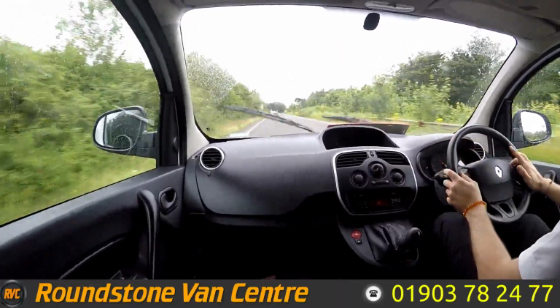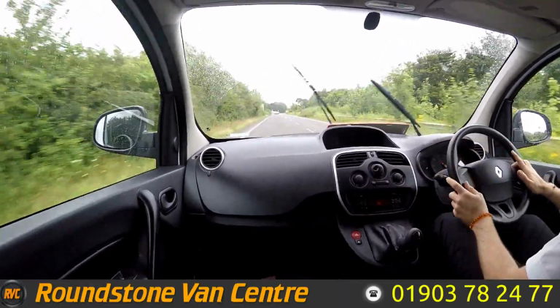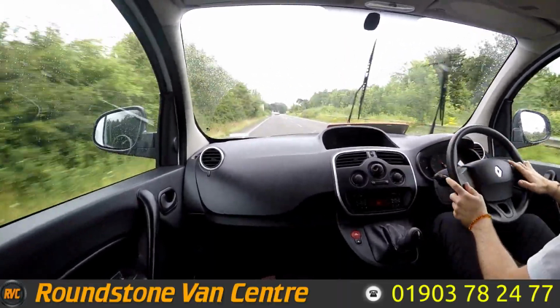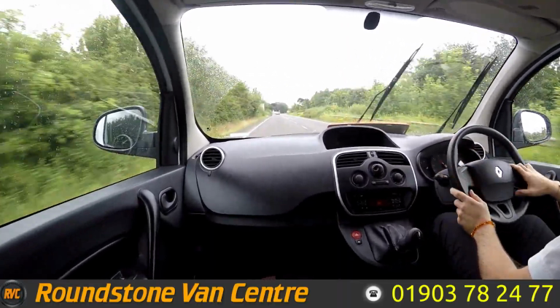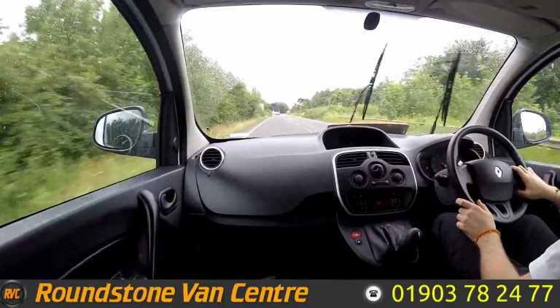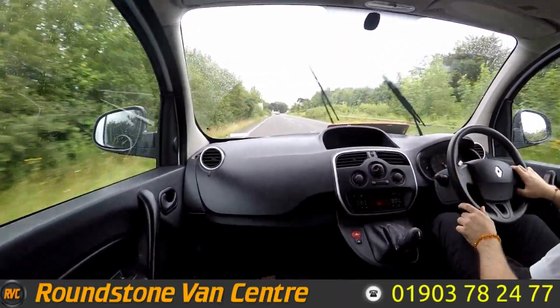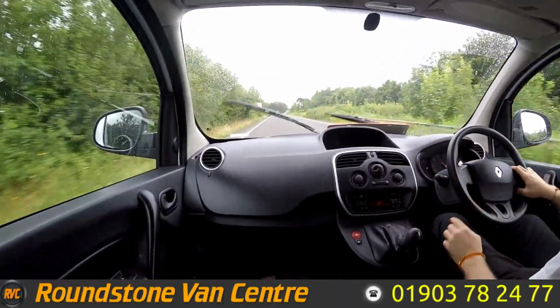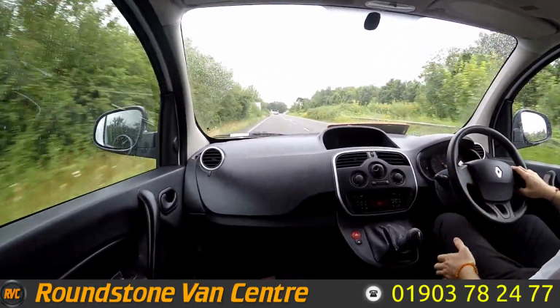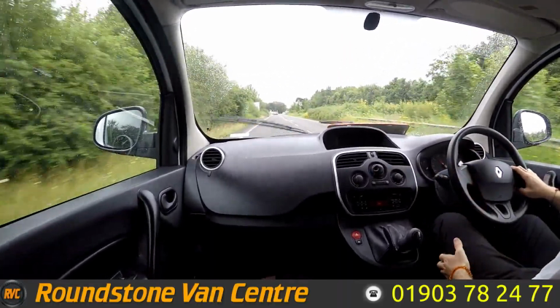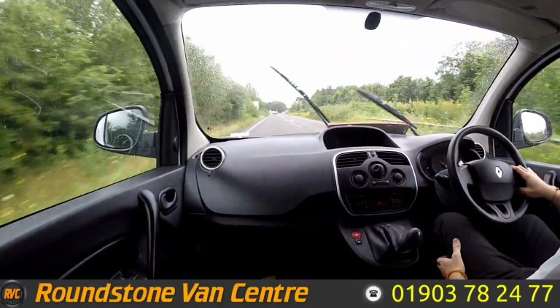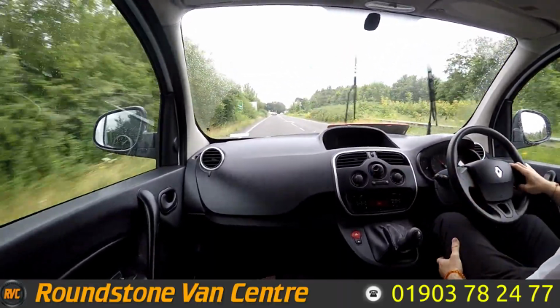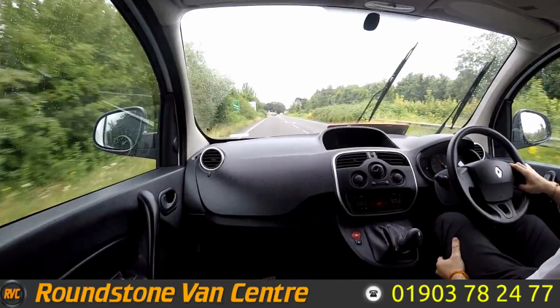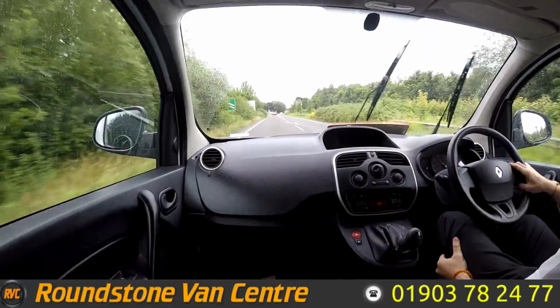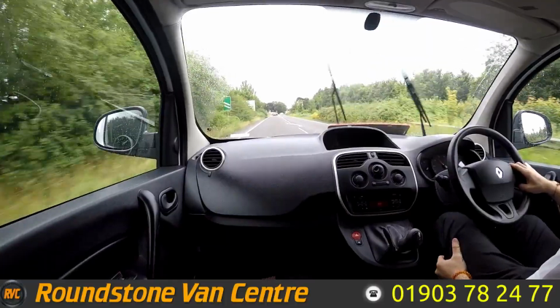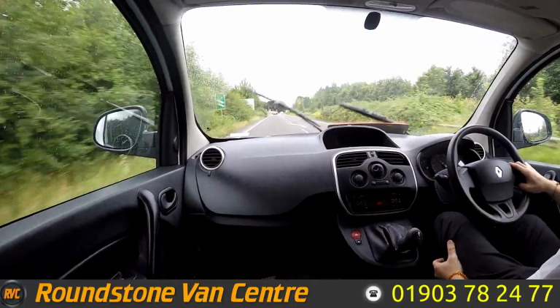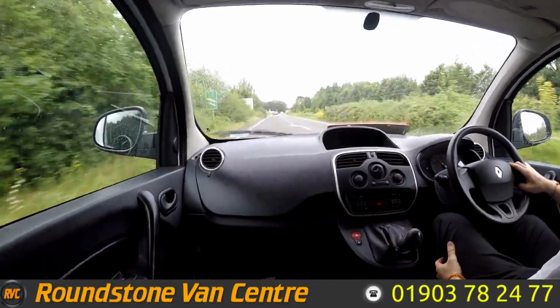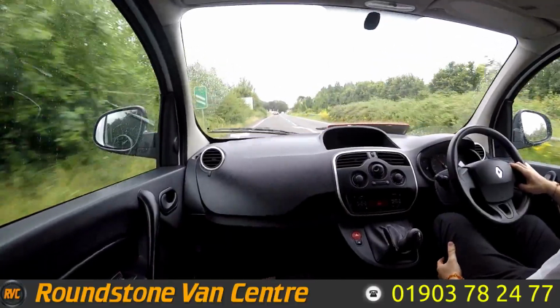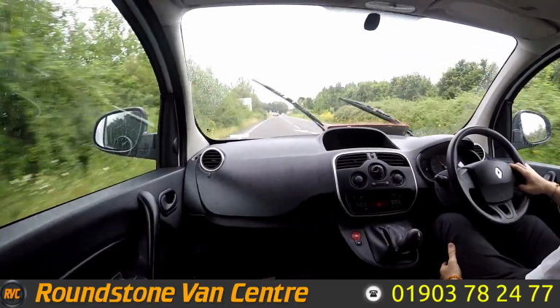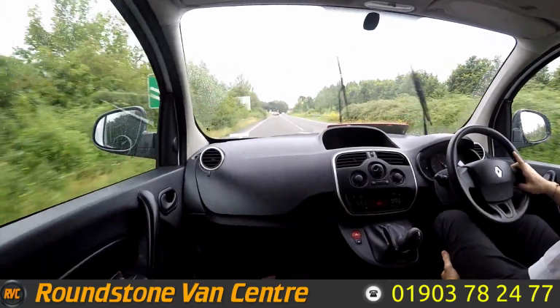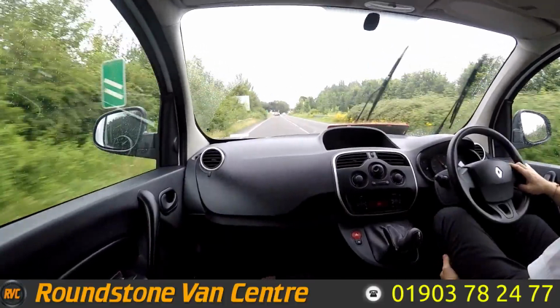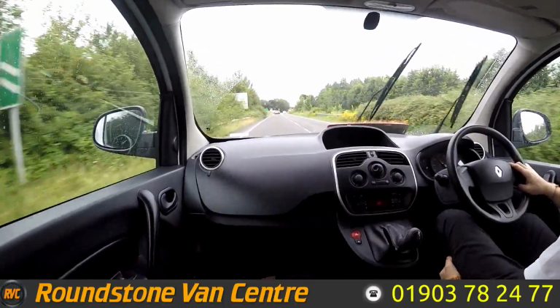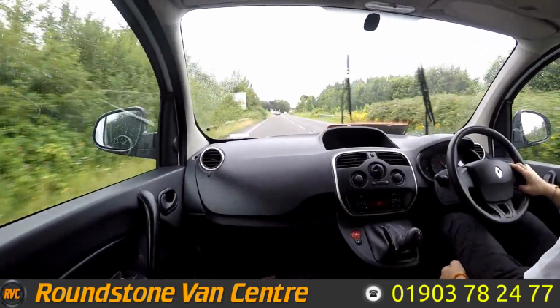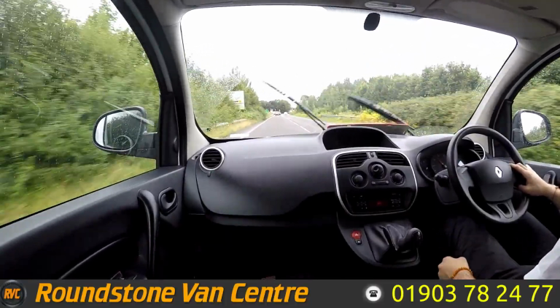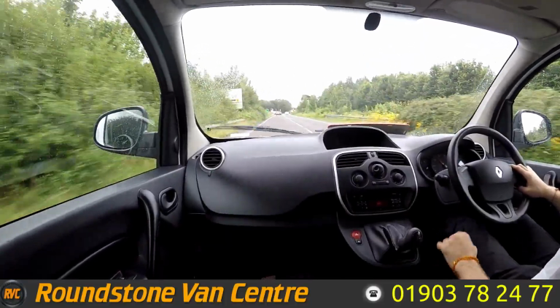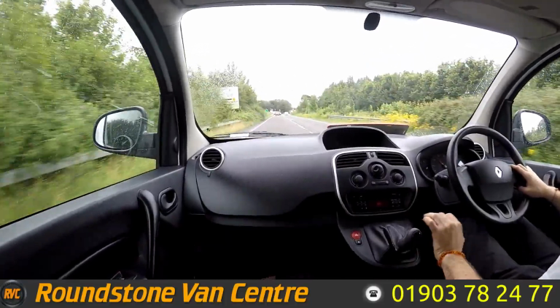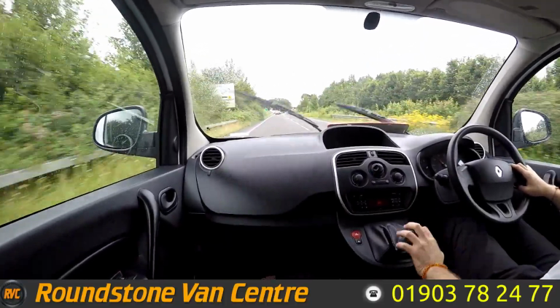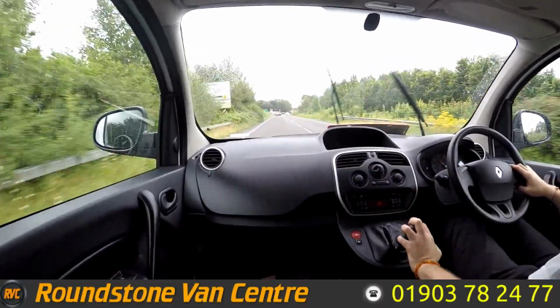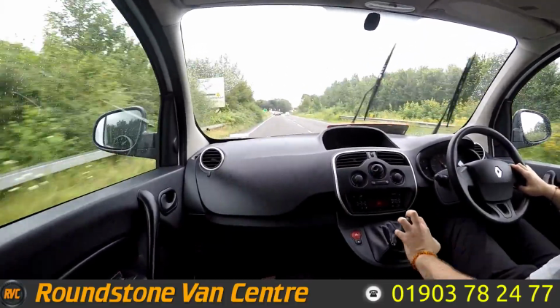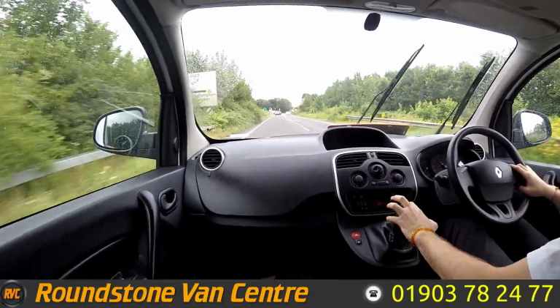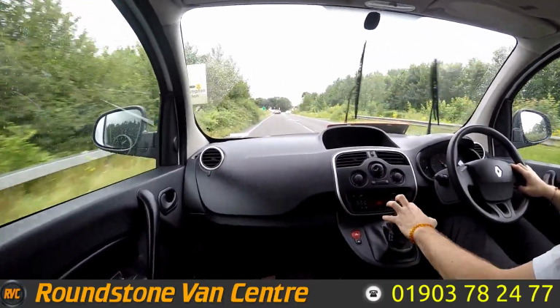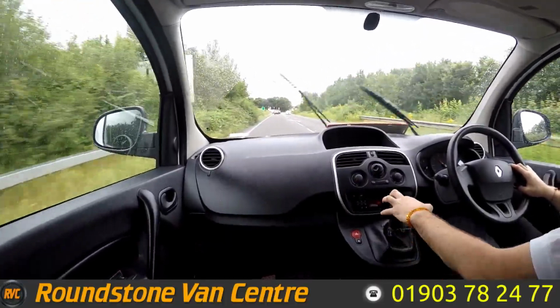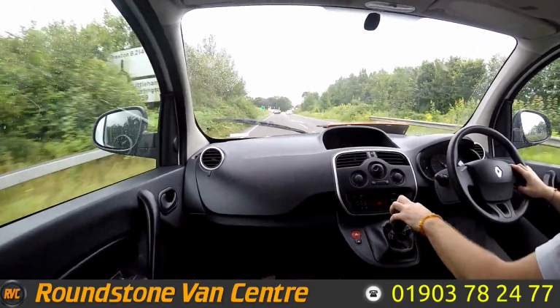That's going to be it for the 2016 Renault Kangoo. Hope you guys all enjoyed the video and hope you all have a nice day.